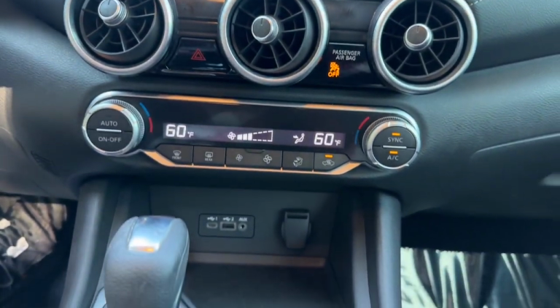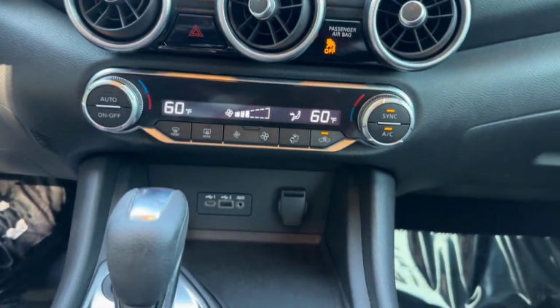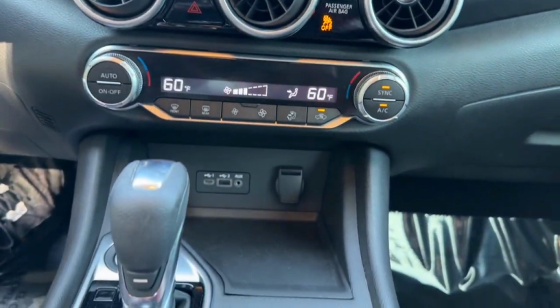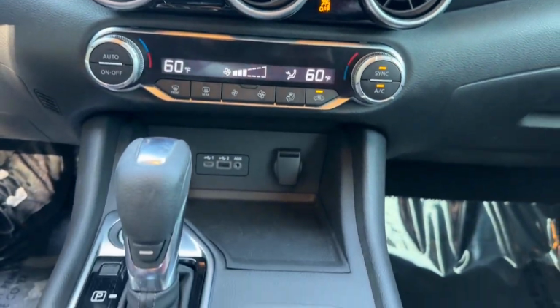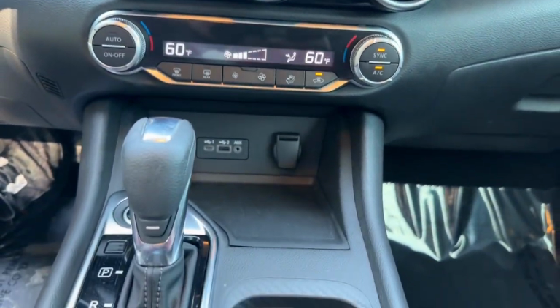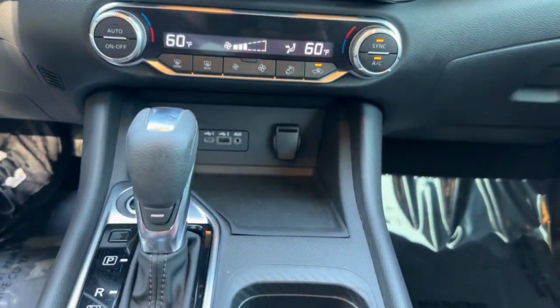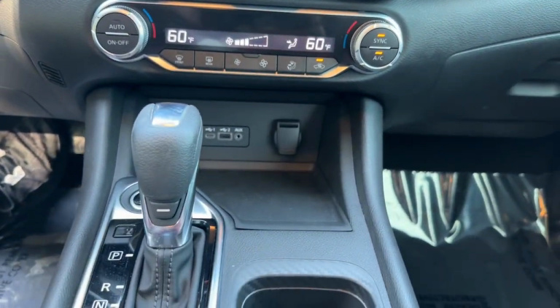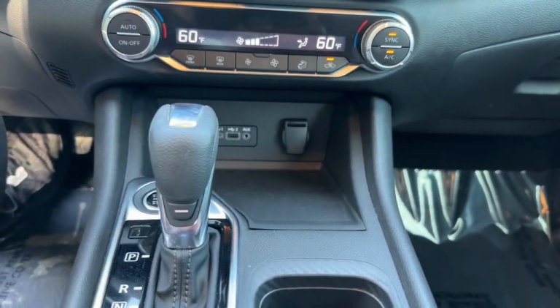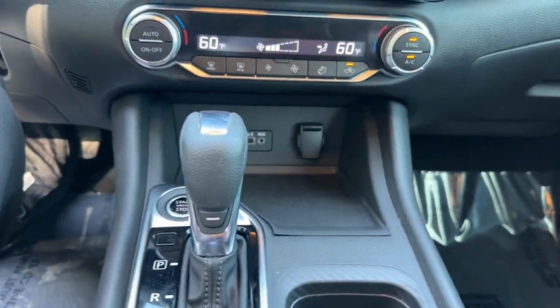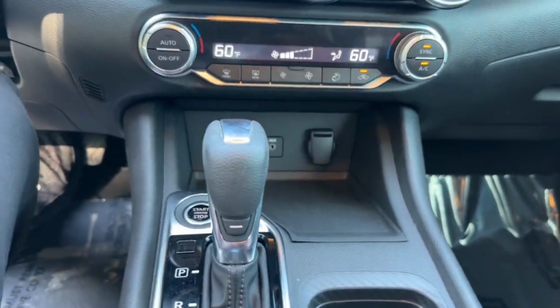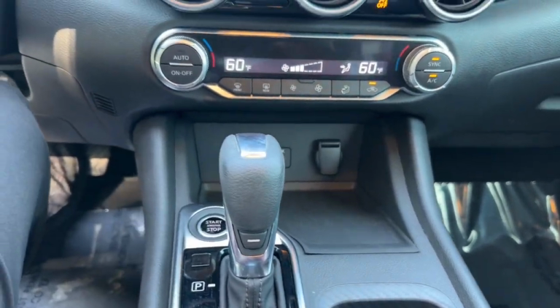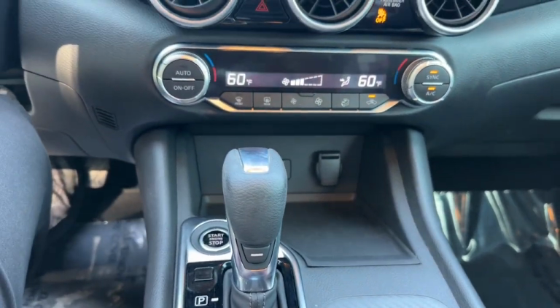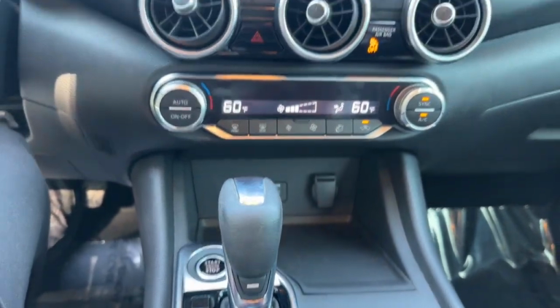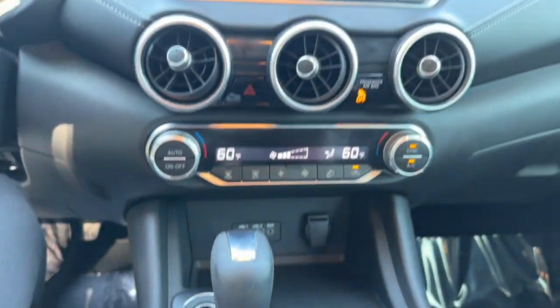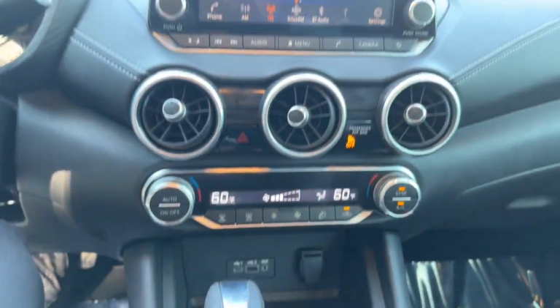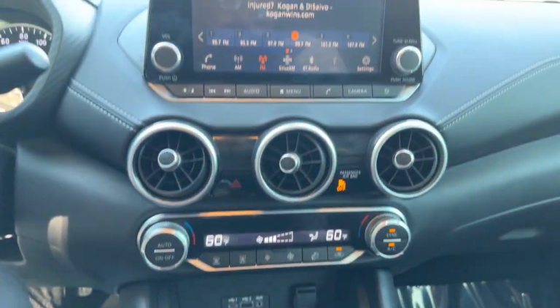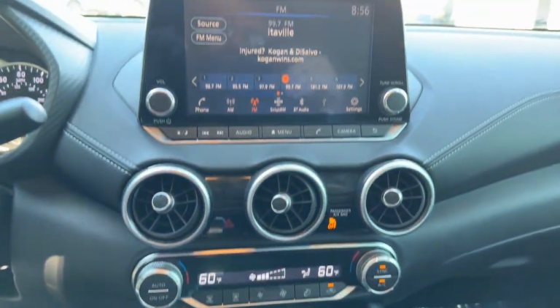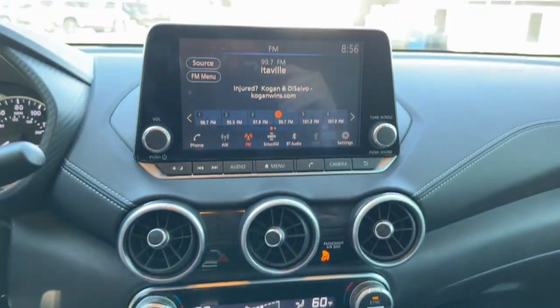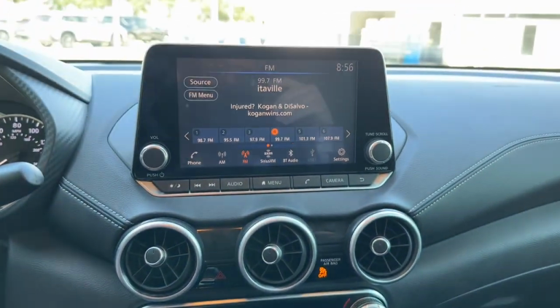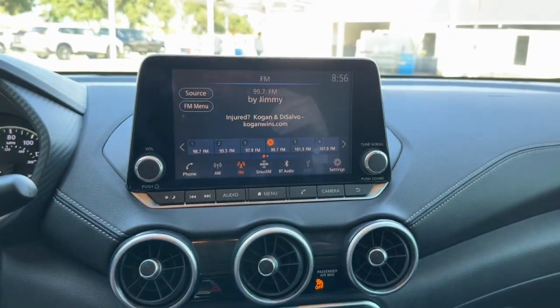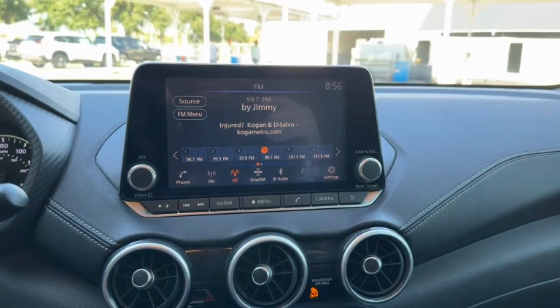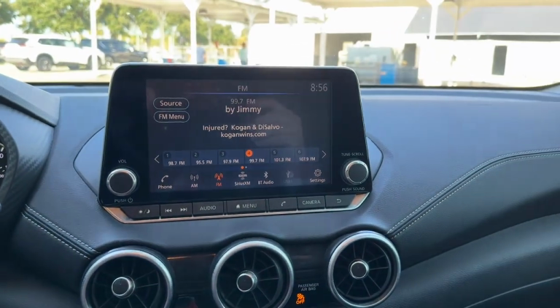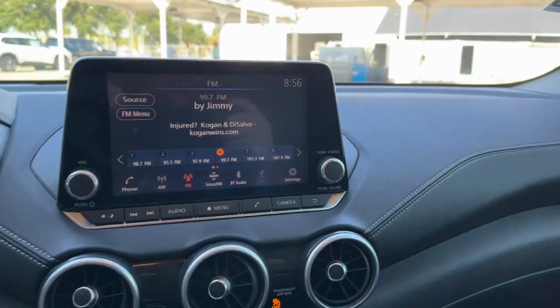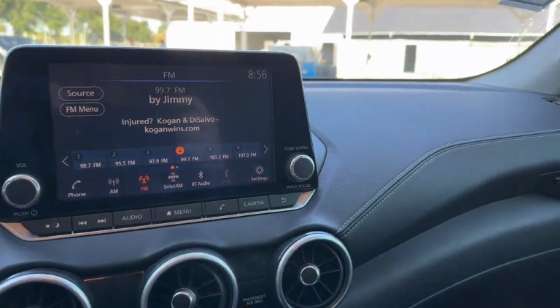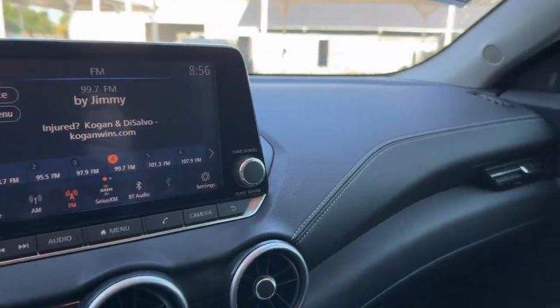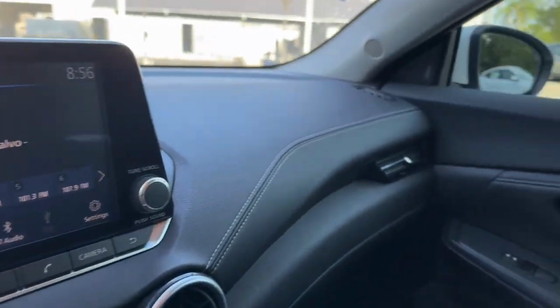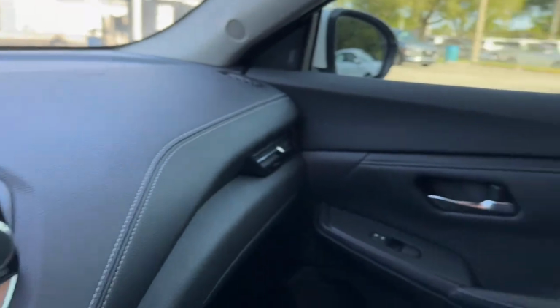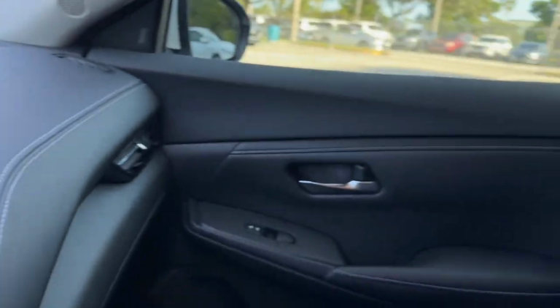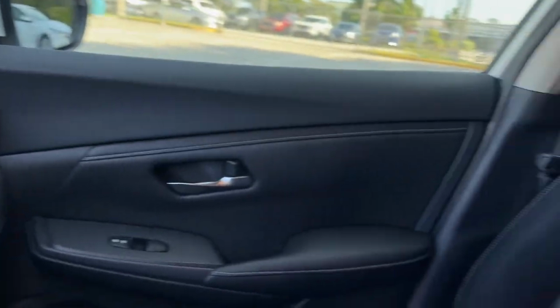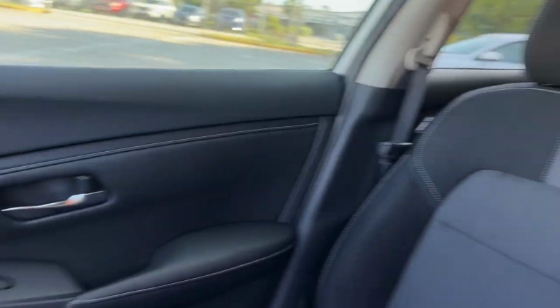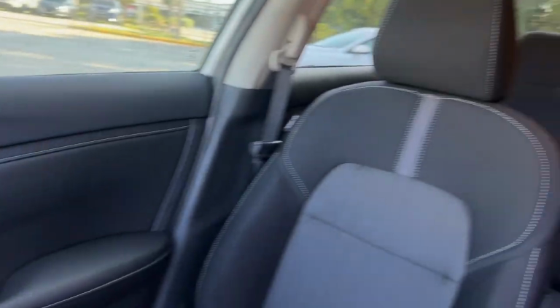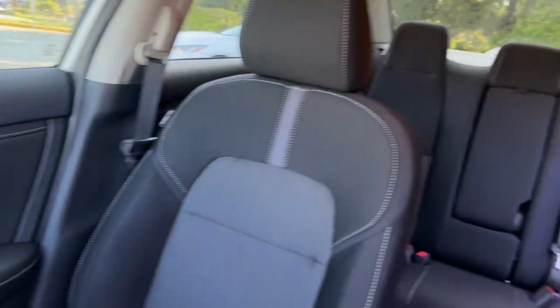This Sentra is waiting for you. Come in for a fun and easy road test. Our team will make it the best part of your day.